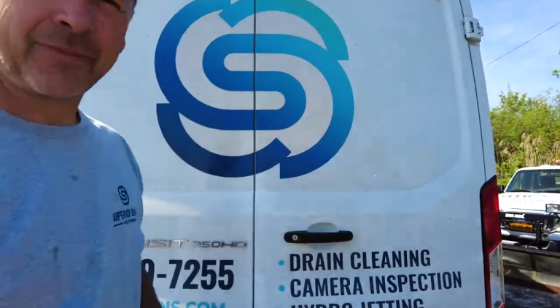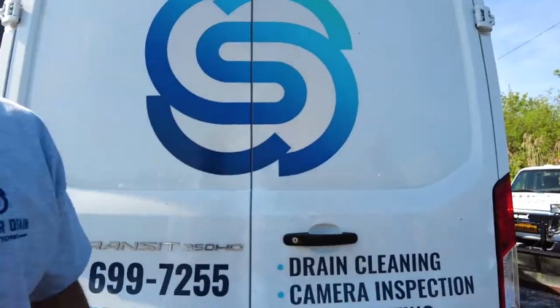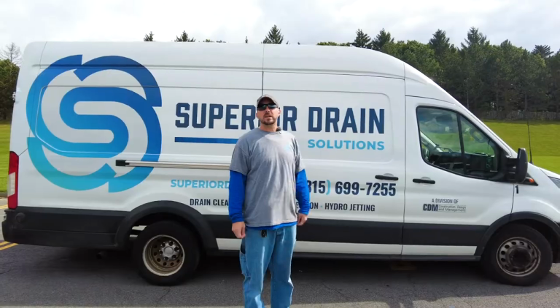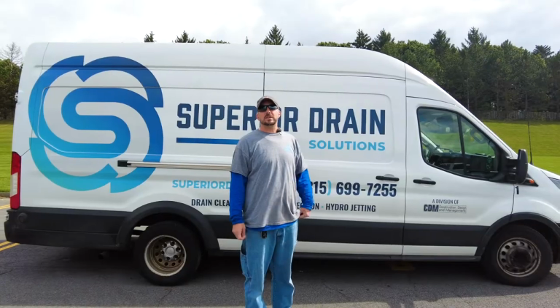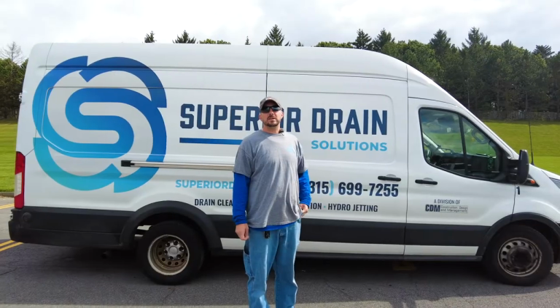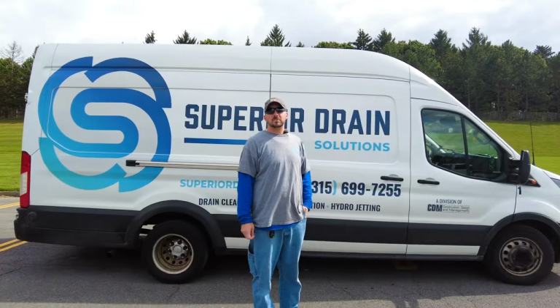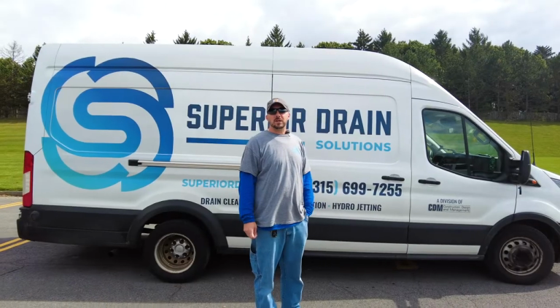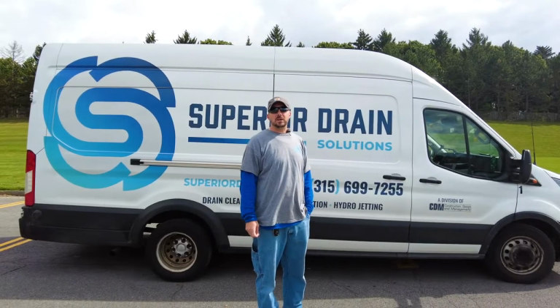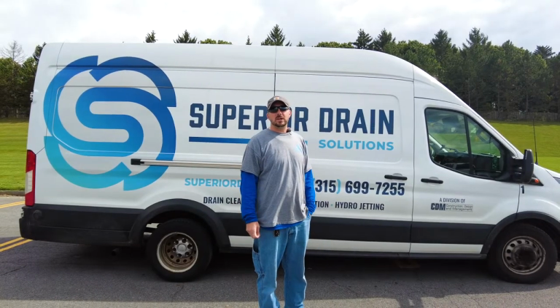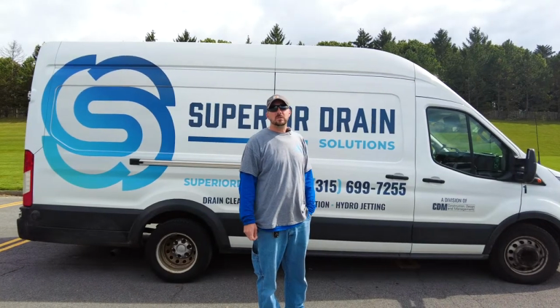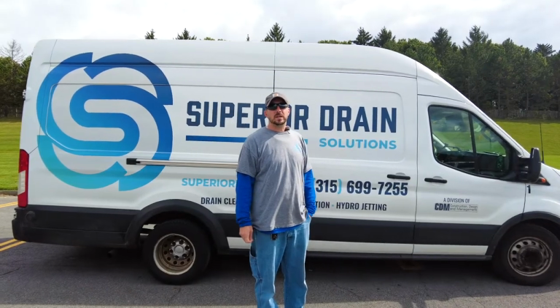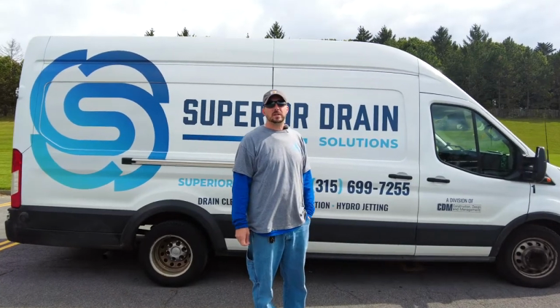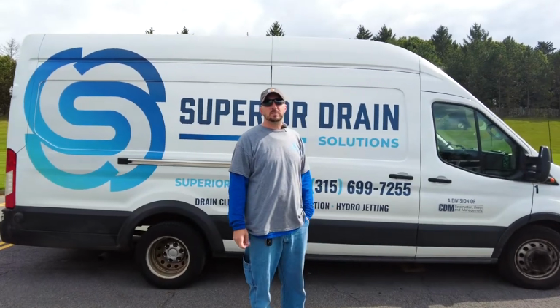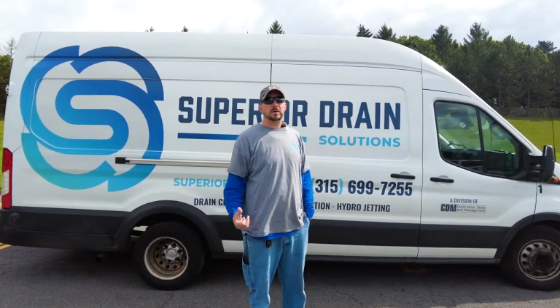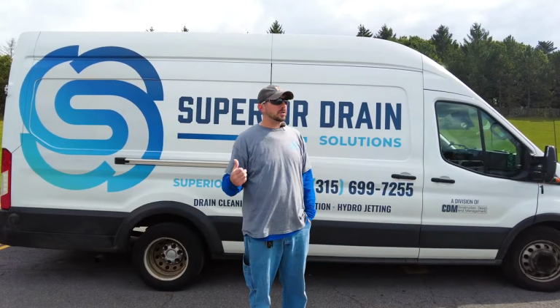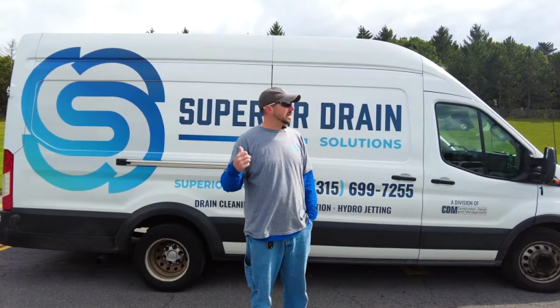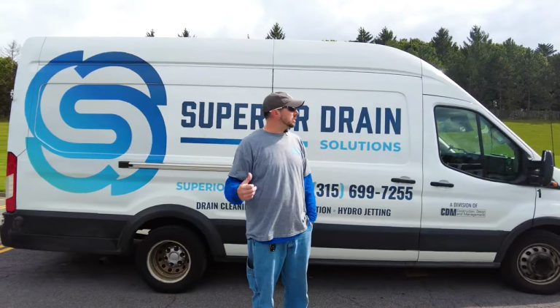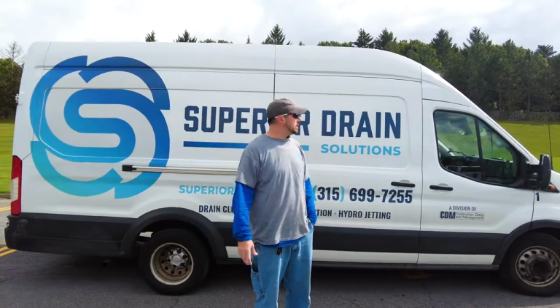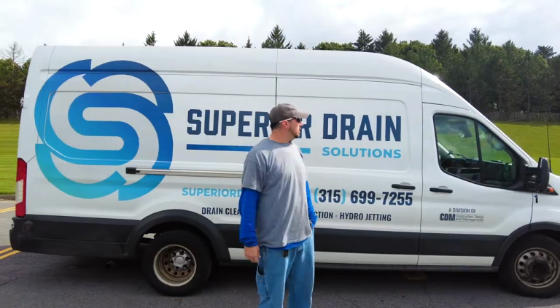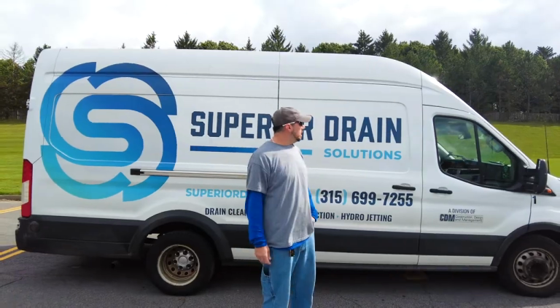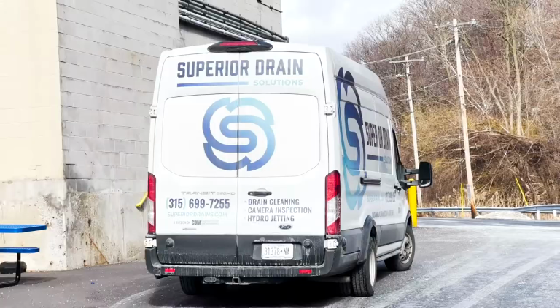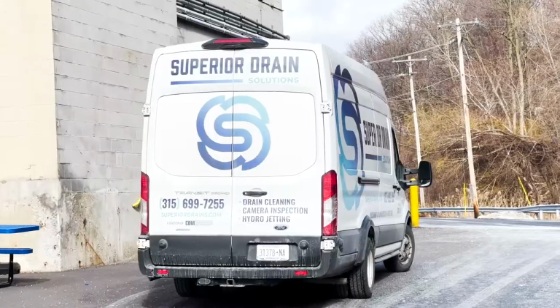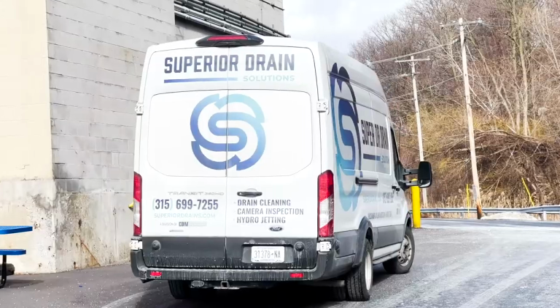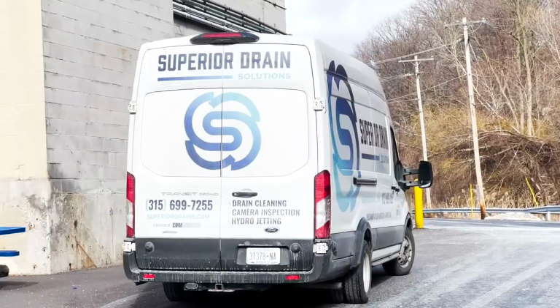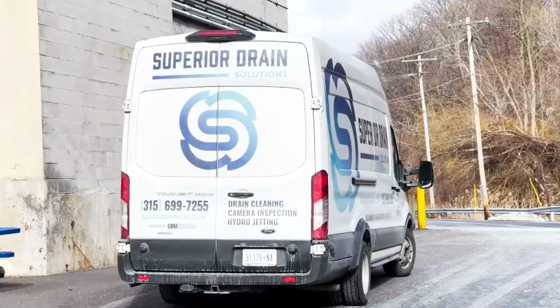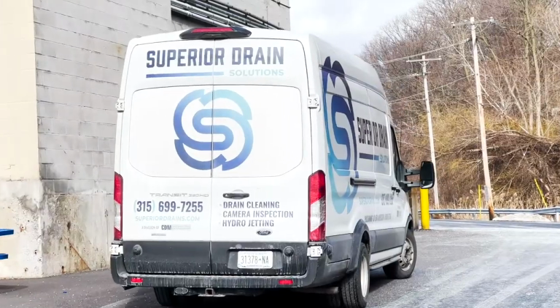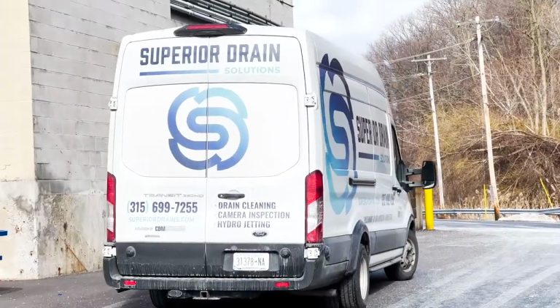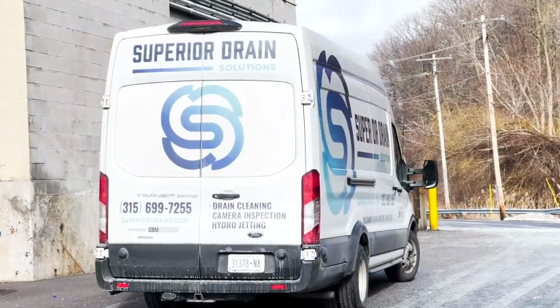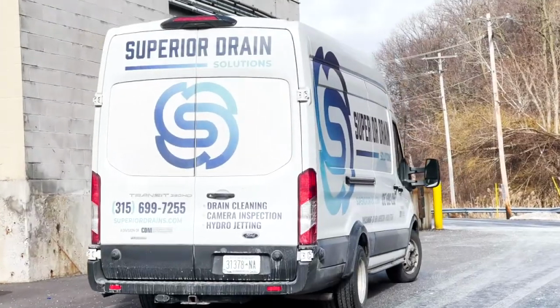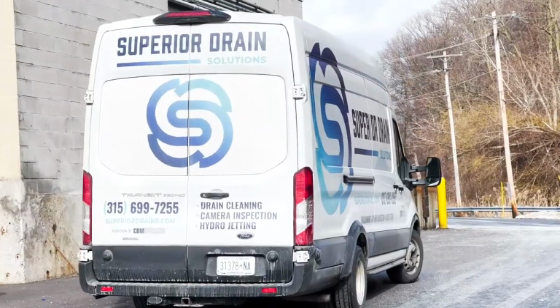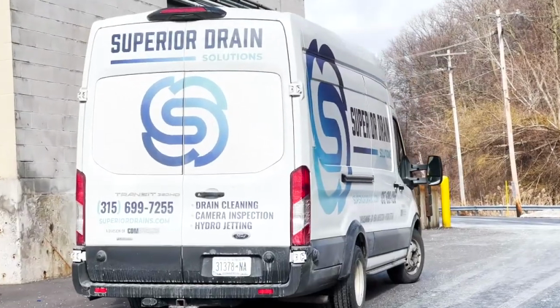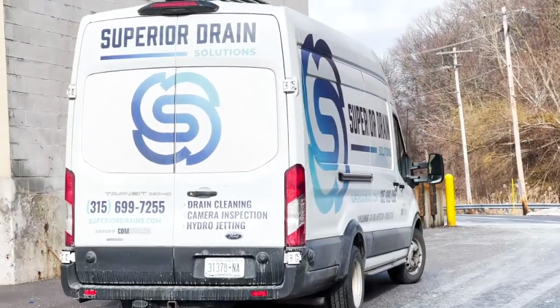Hi there, I'm Daryl with Superior Drains. This is one of our work vans.